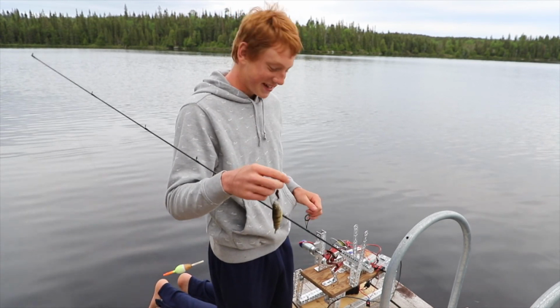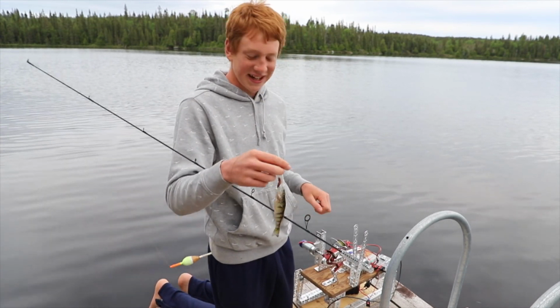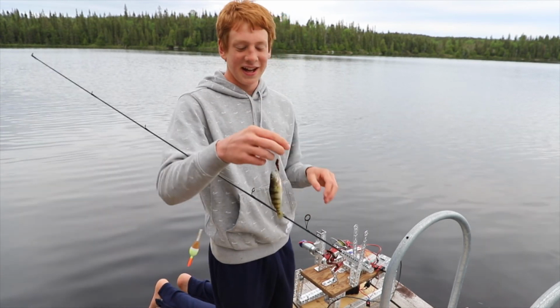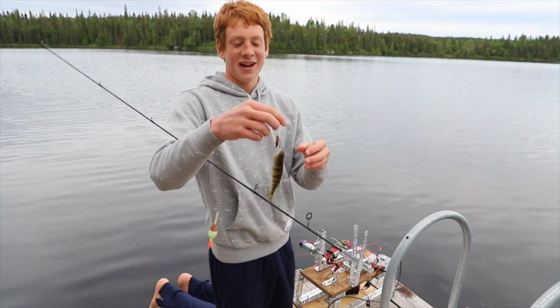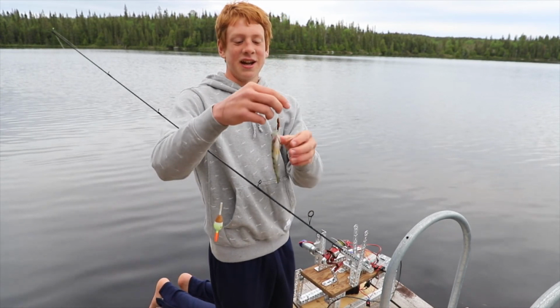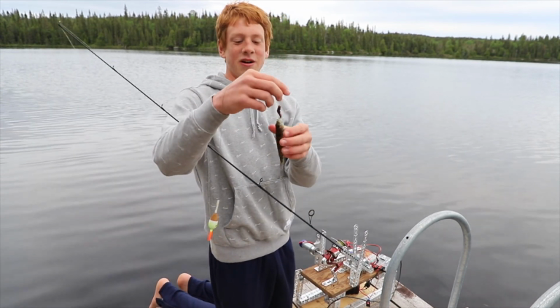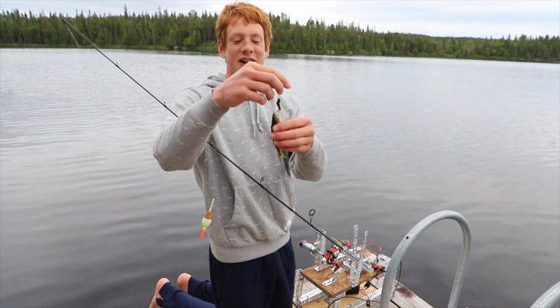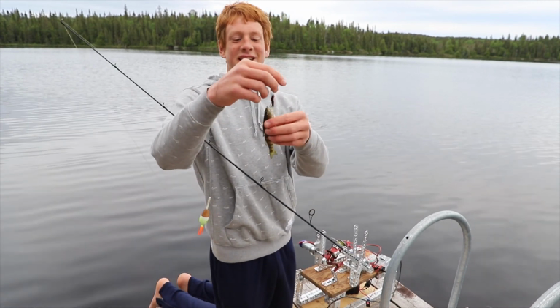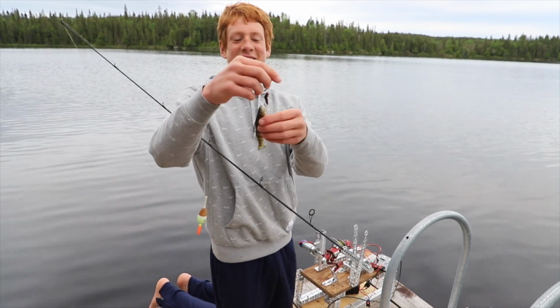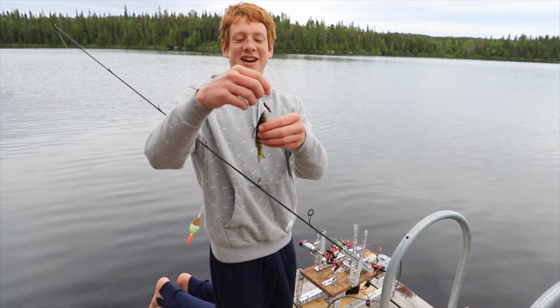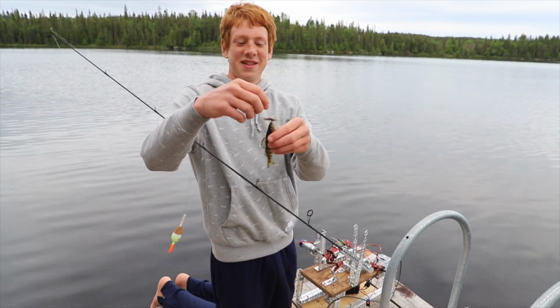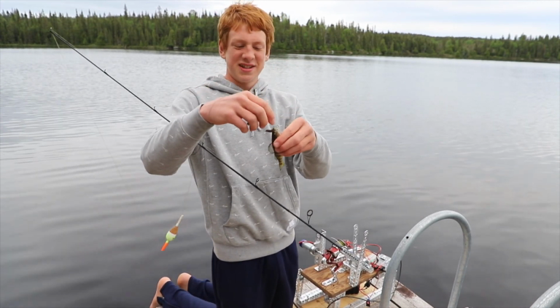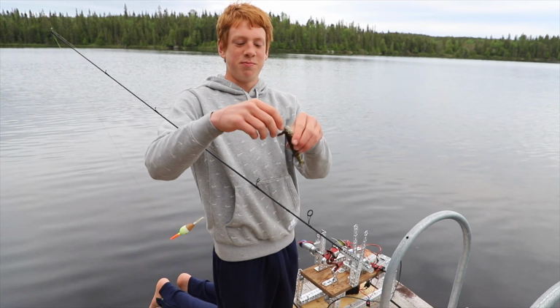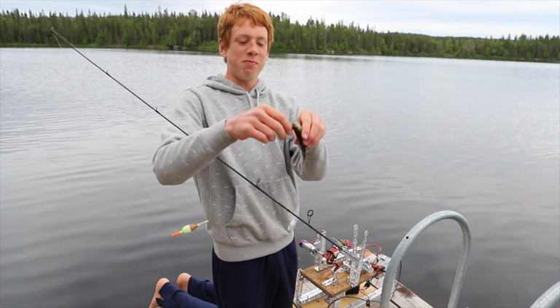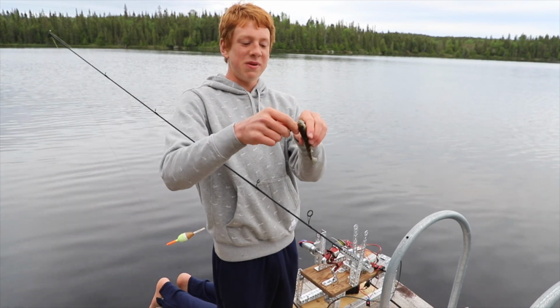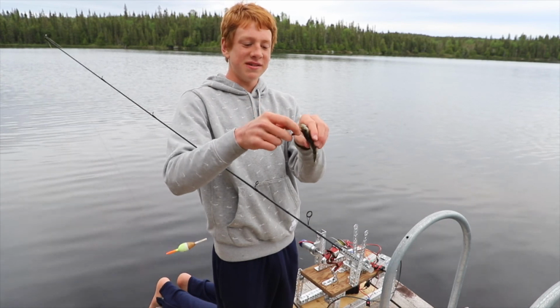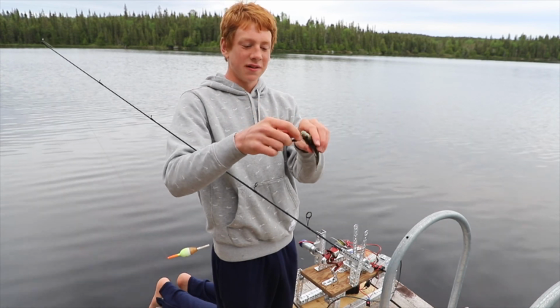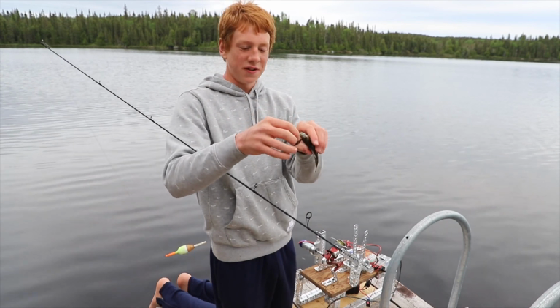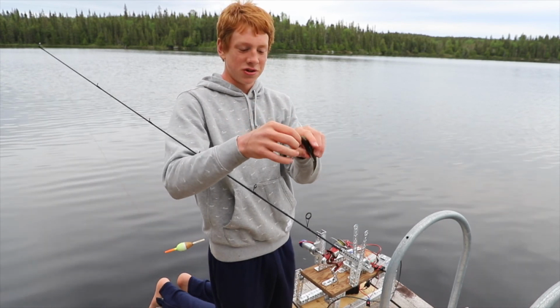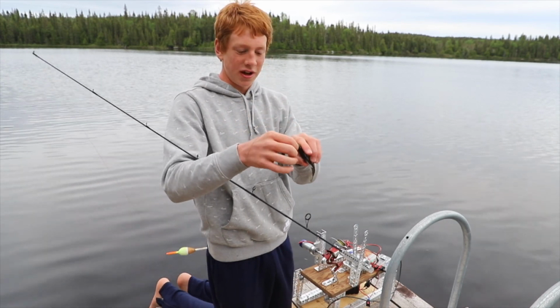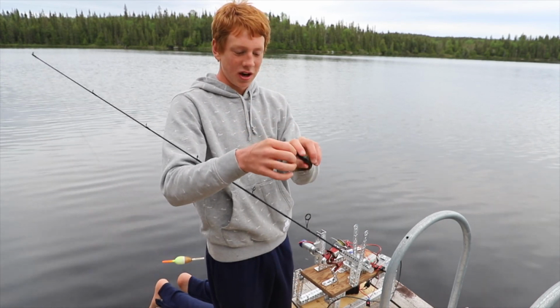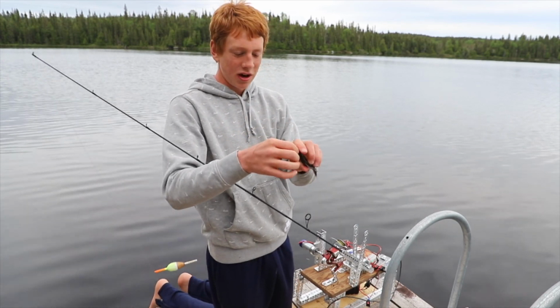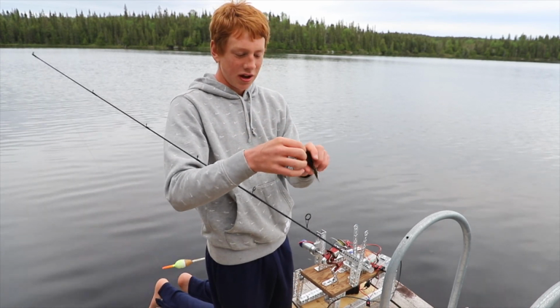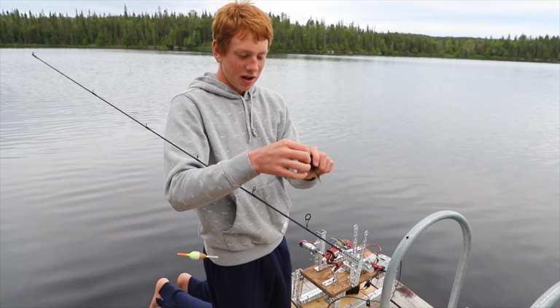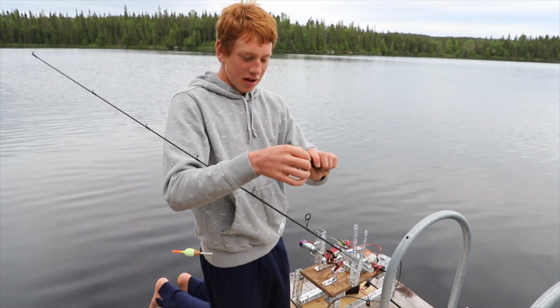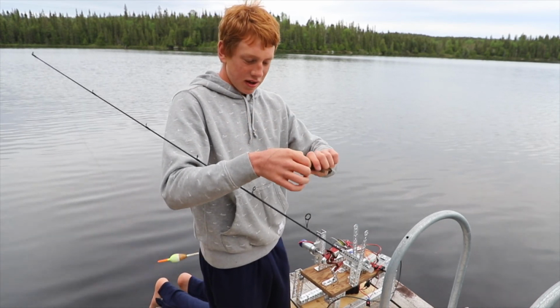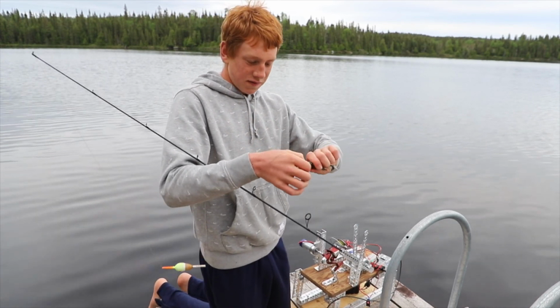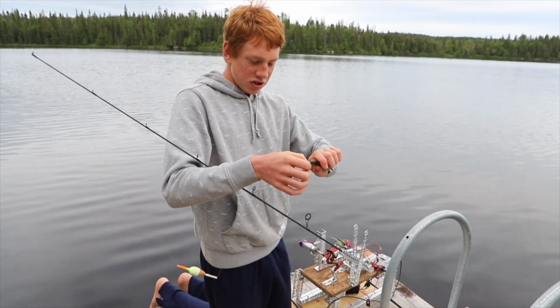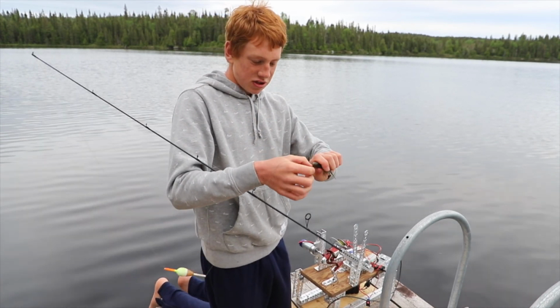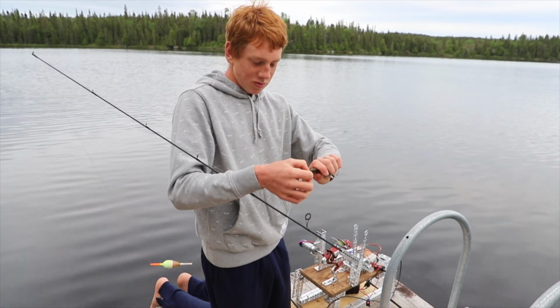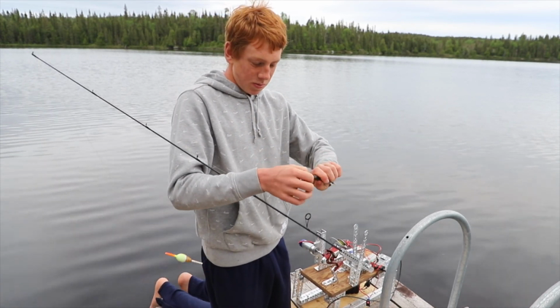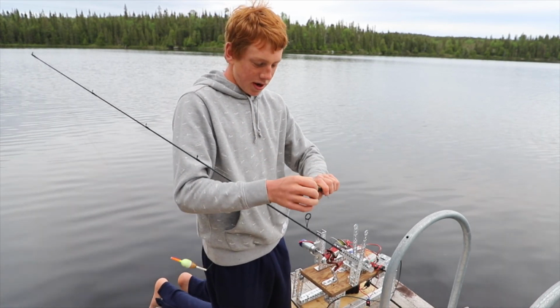It did it. It caught this beast of a fish right here — the fish-catching robot.